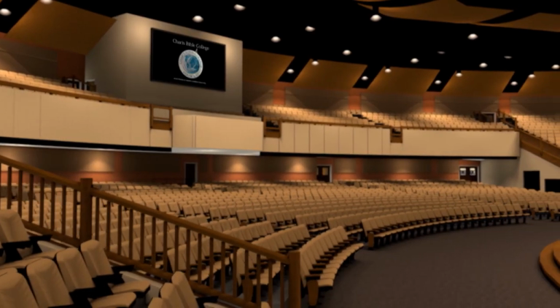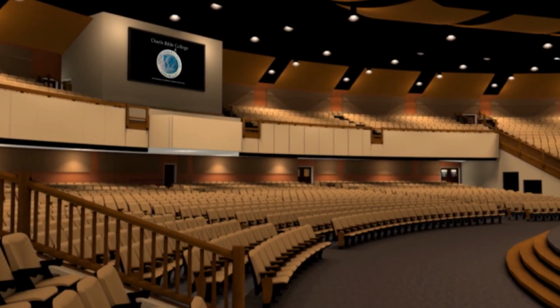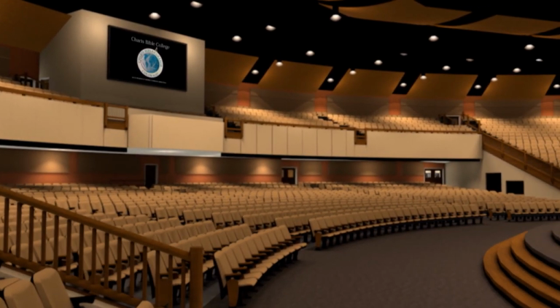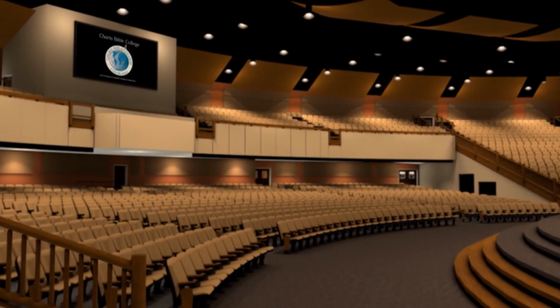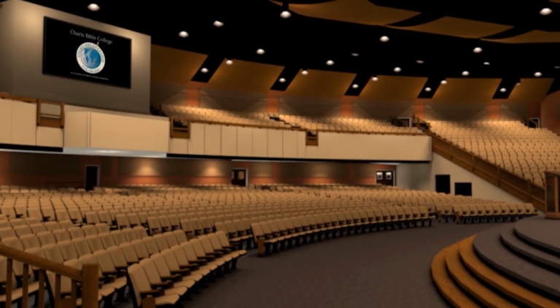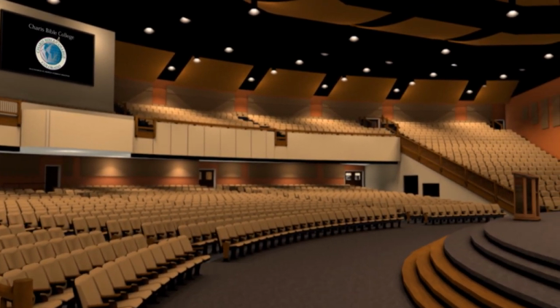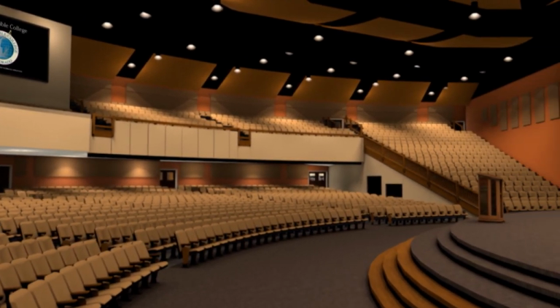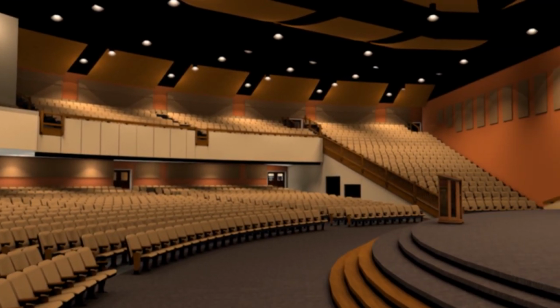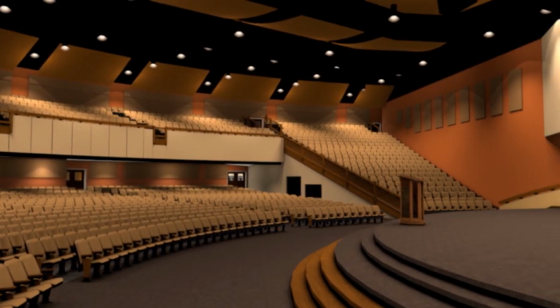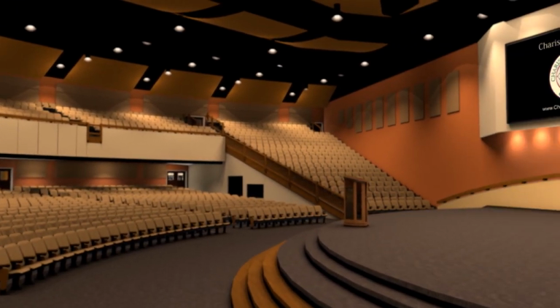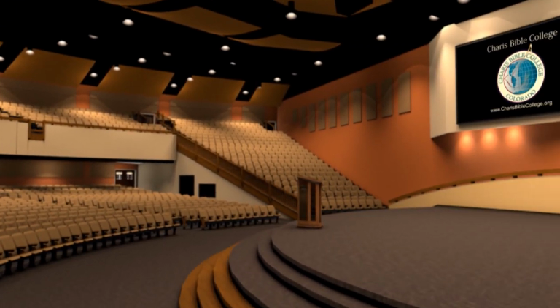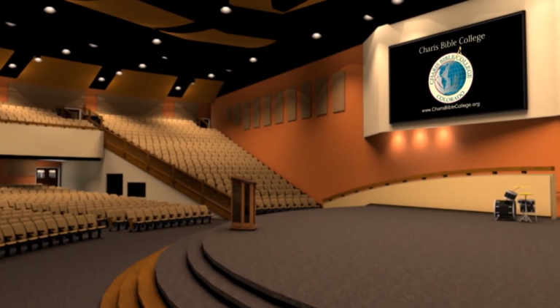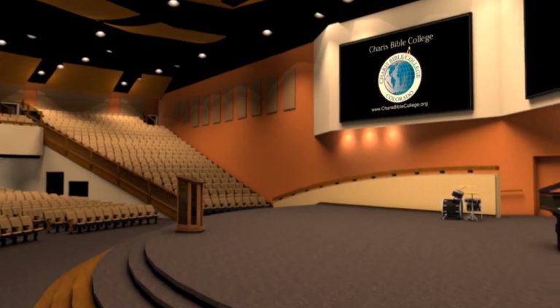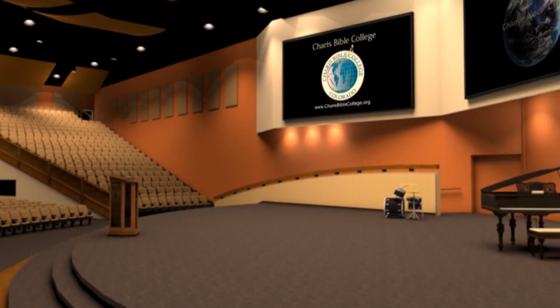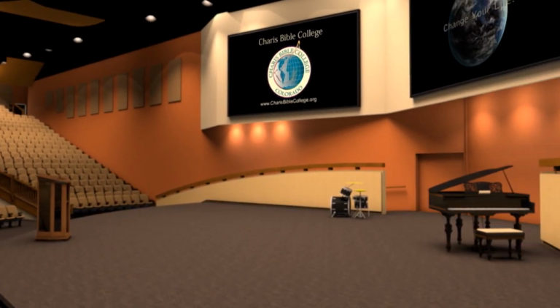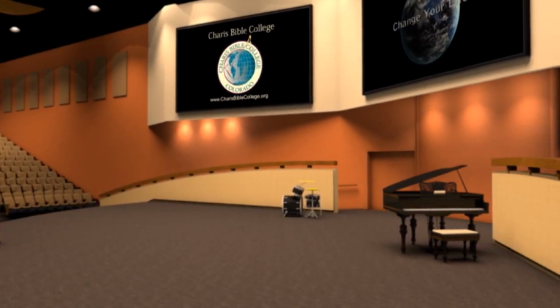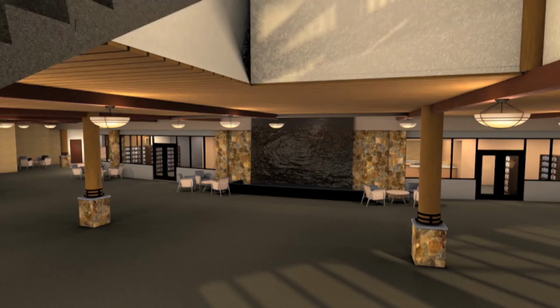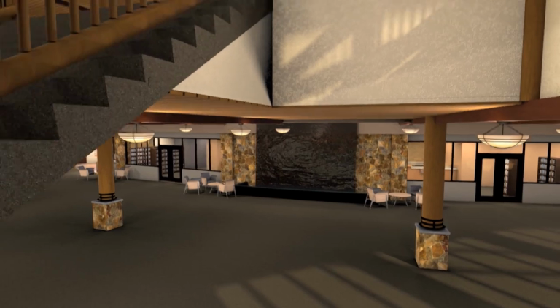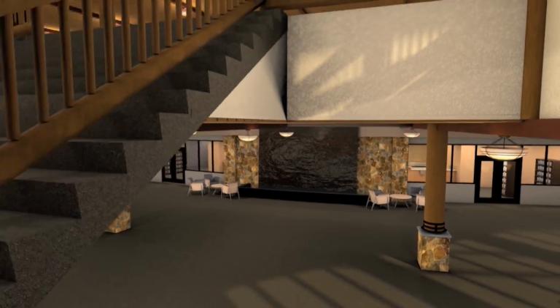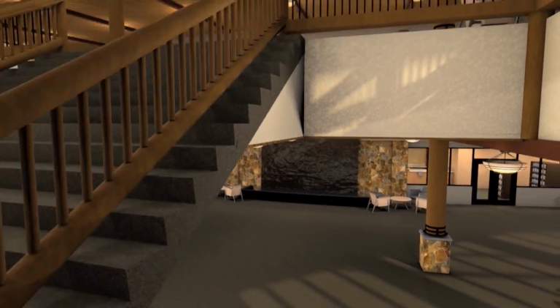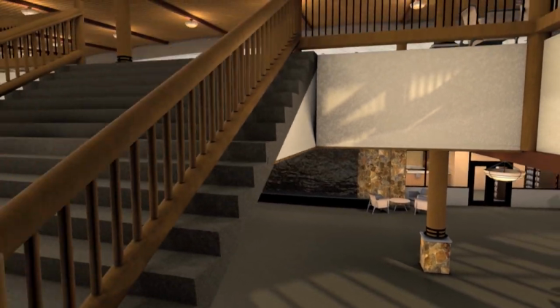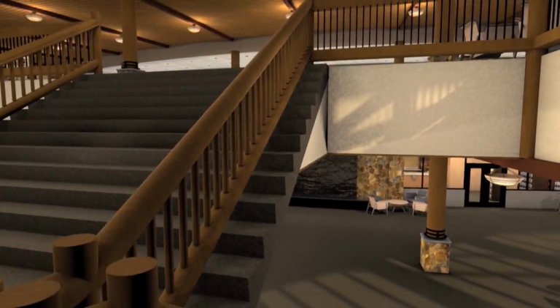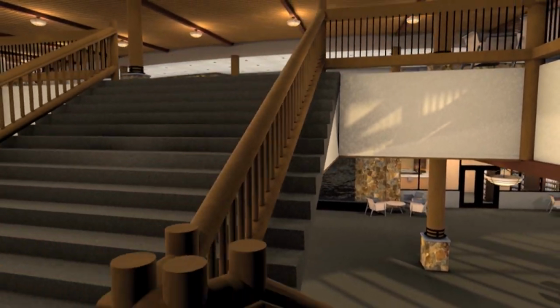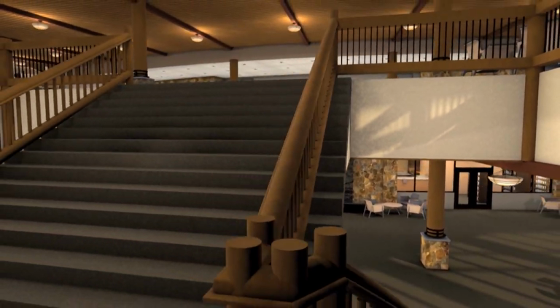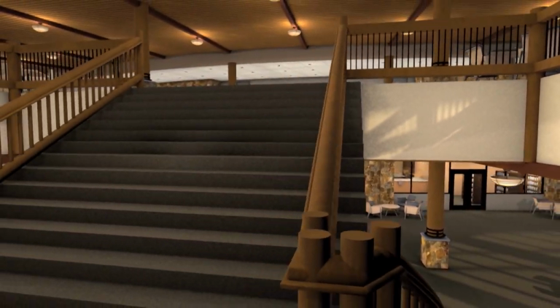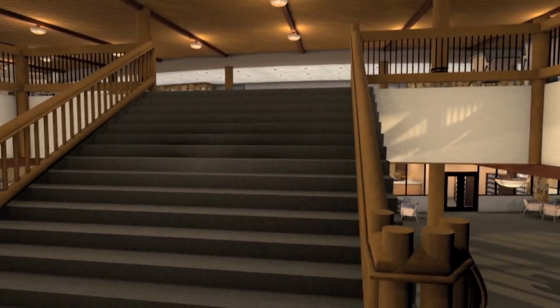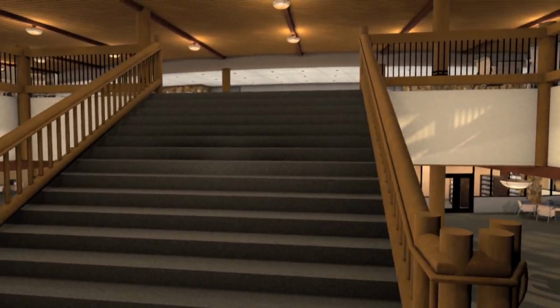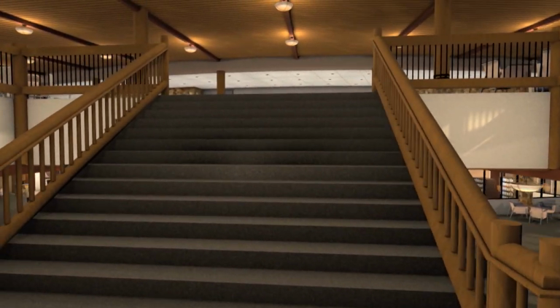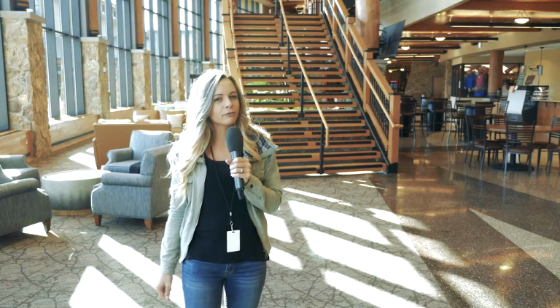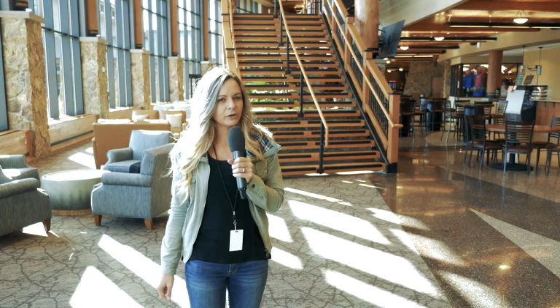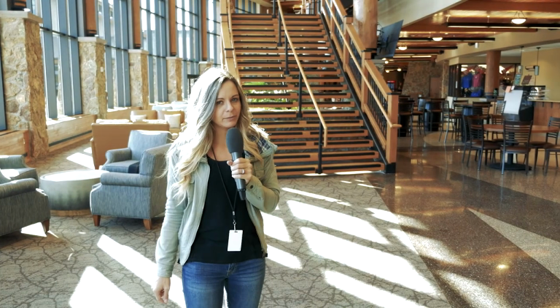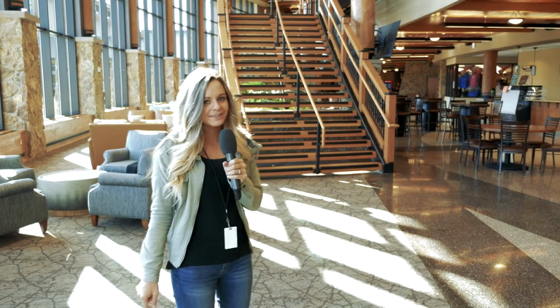Andrew even changed the wall colors because of this video, and the main staircase was moved over to allow for more space.